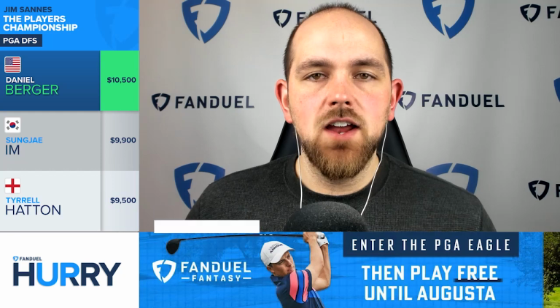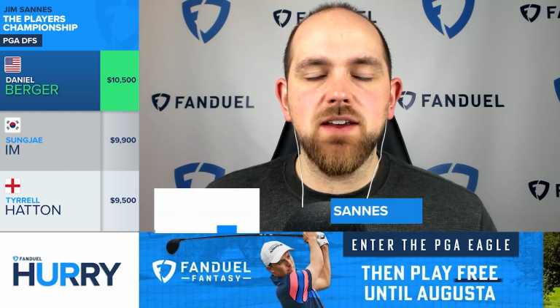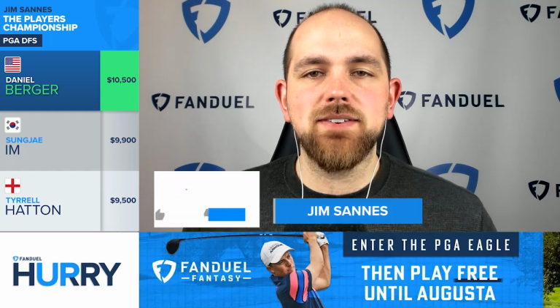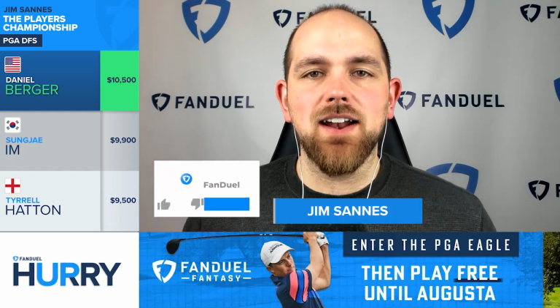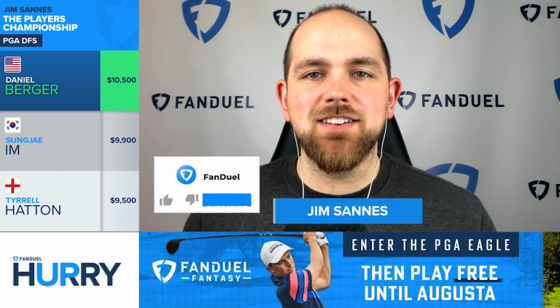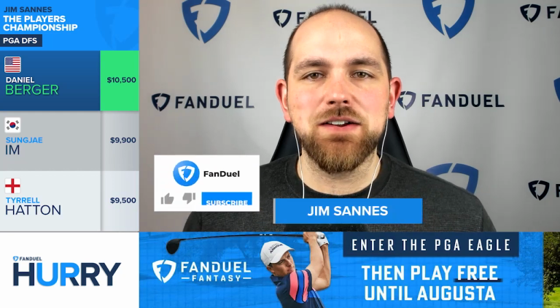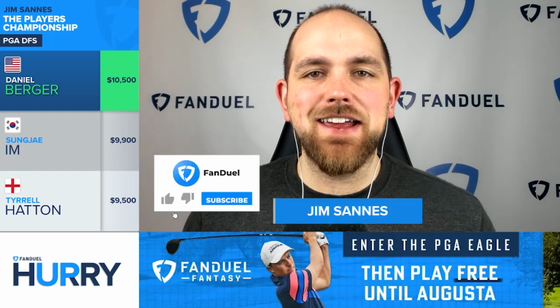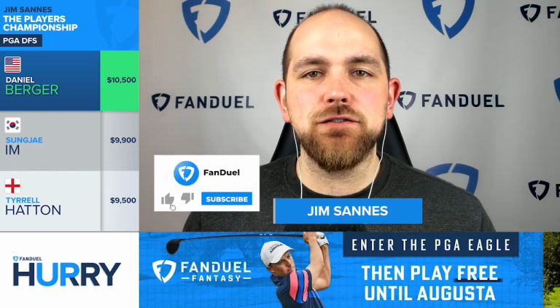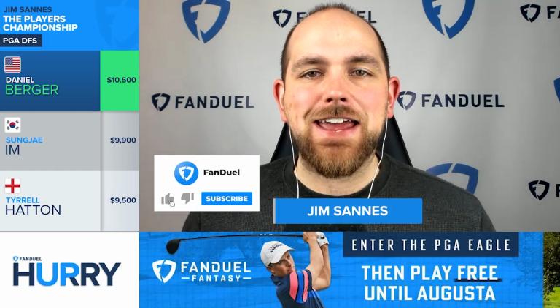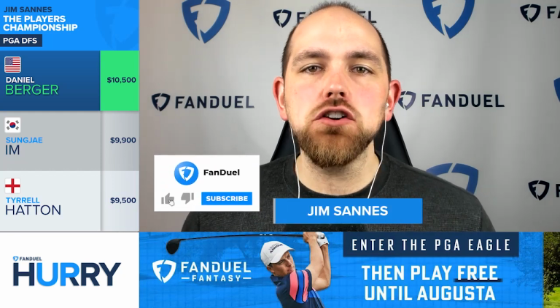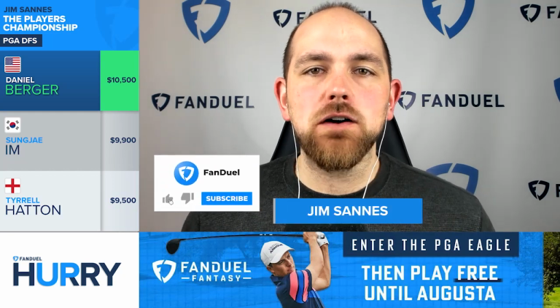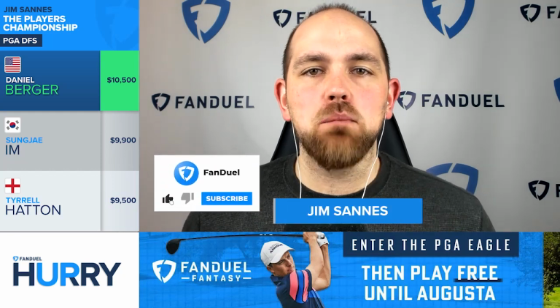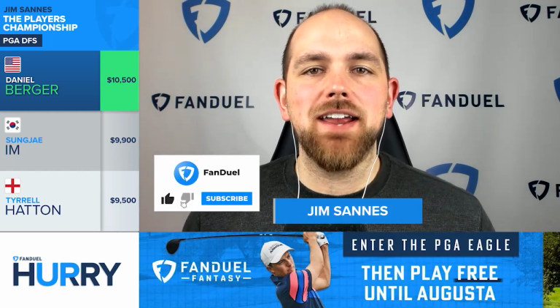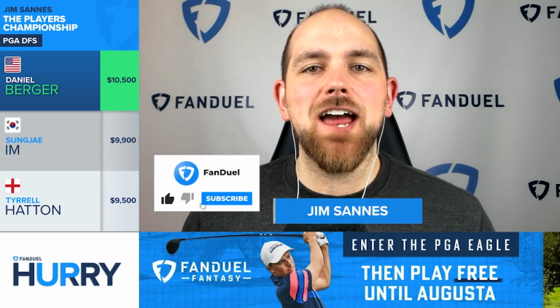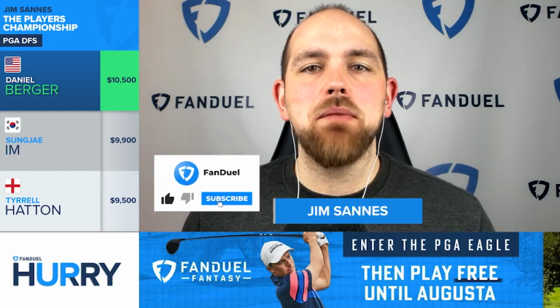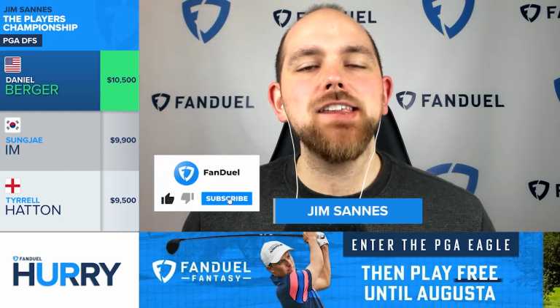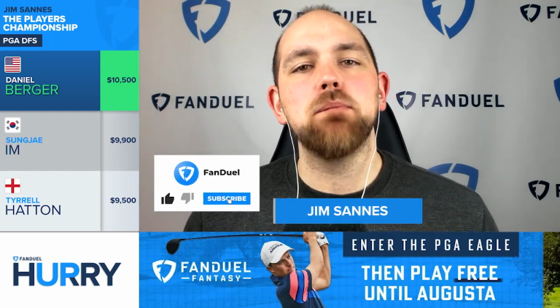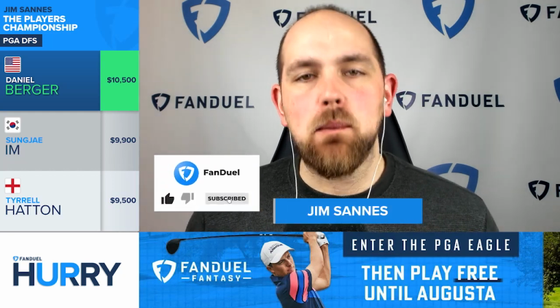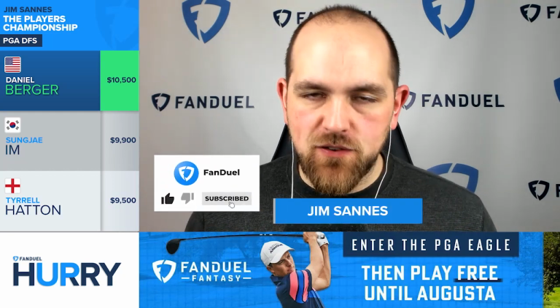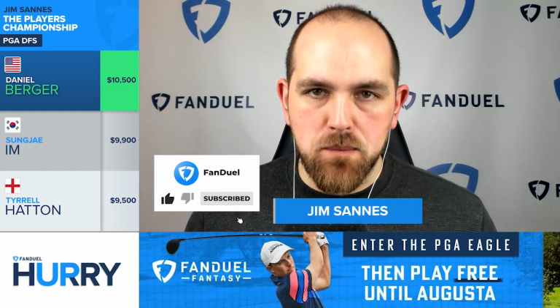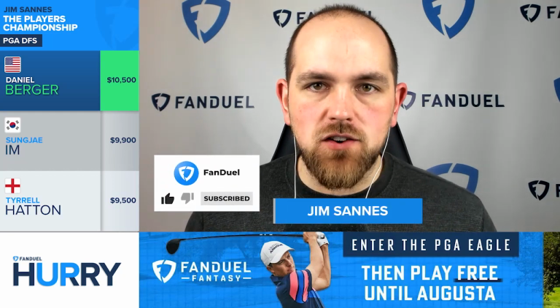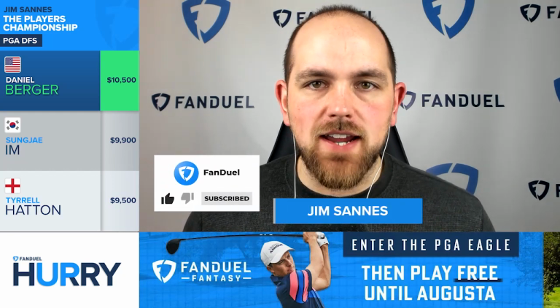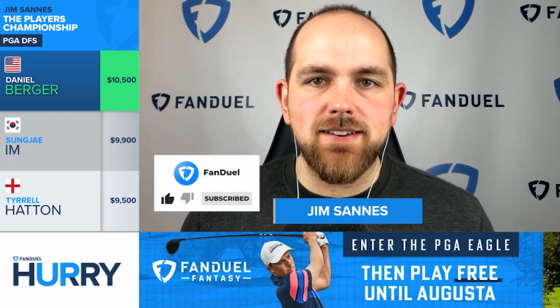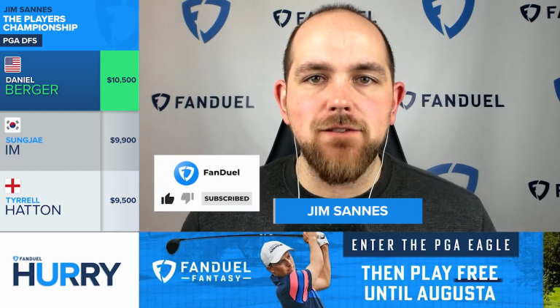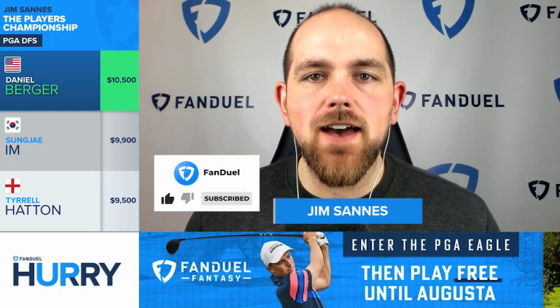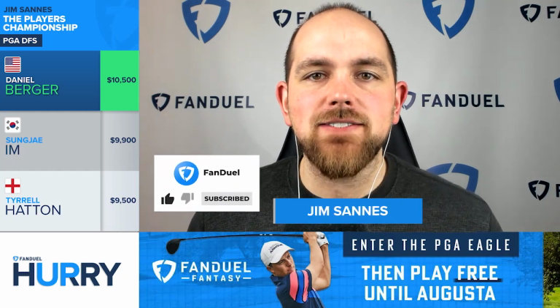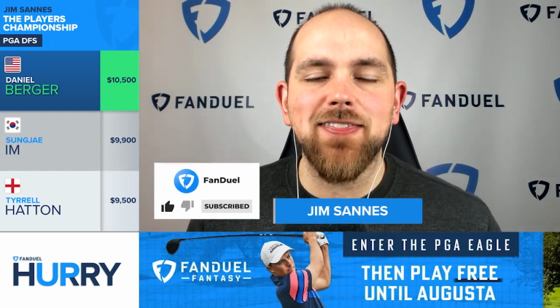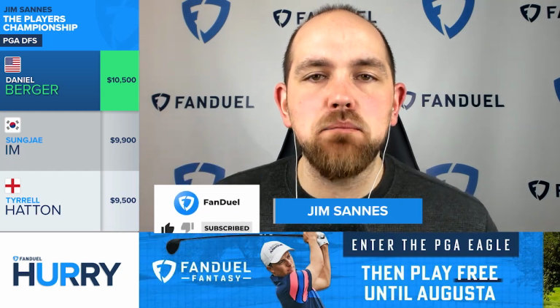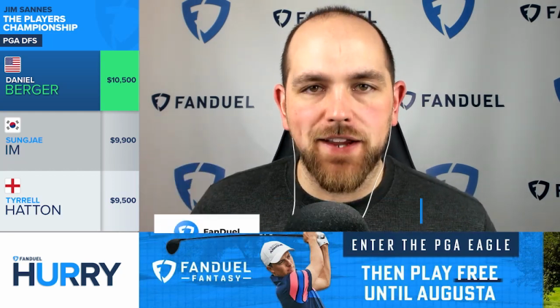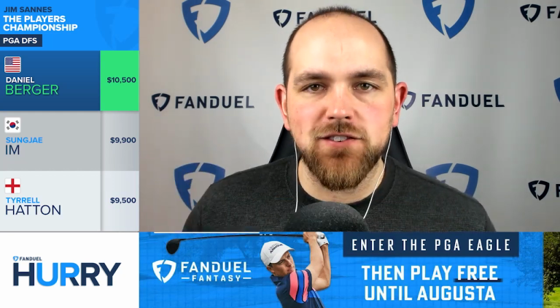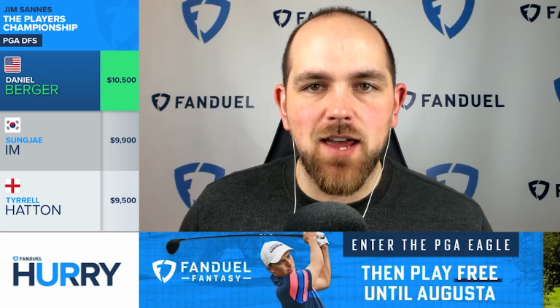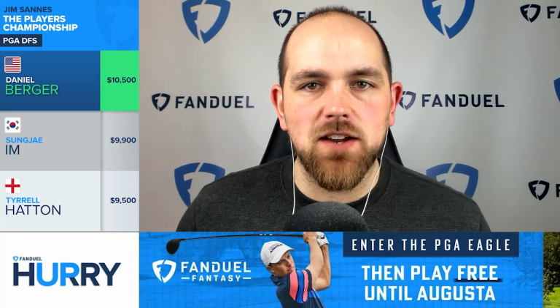Jen Sonis here with today's FanDuel Hurry Up, breaking down my top options for PGA DFS at the Players' Championship.